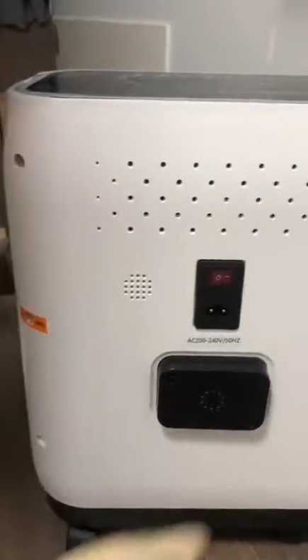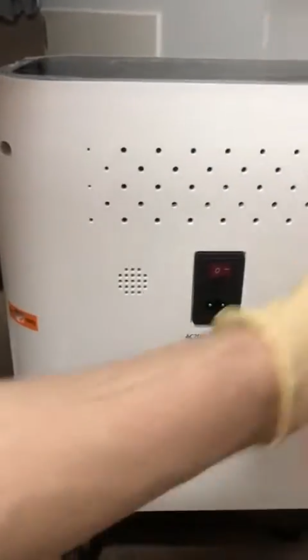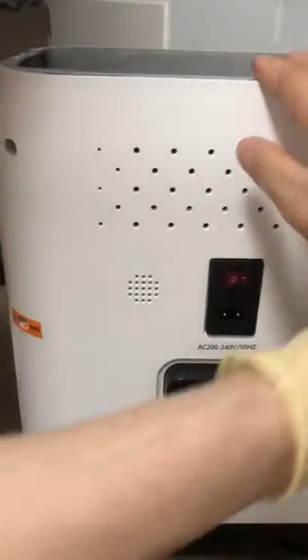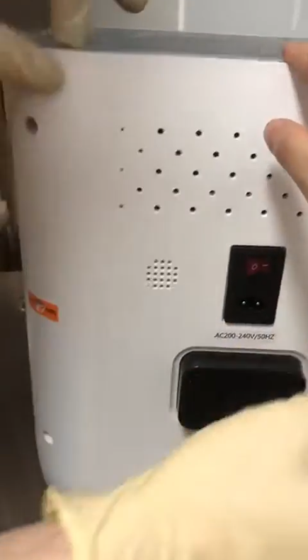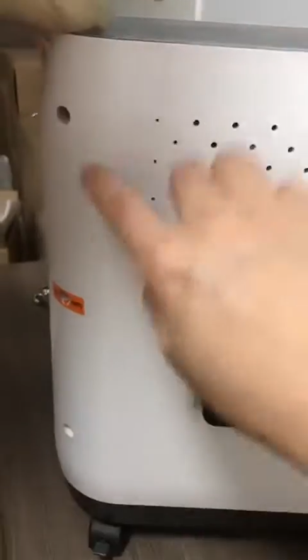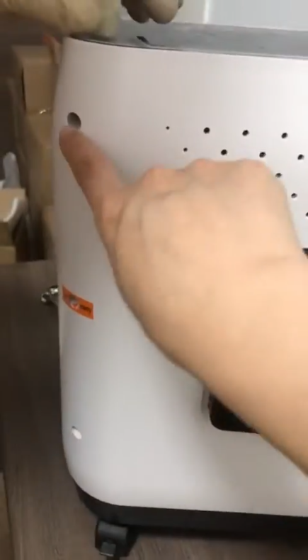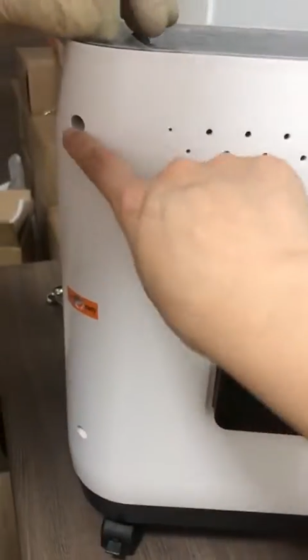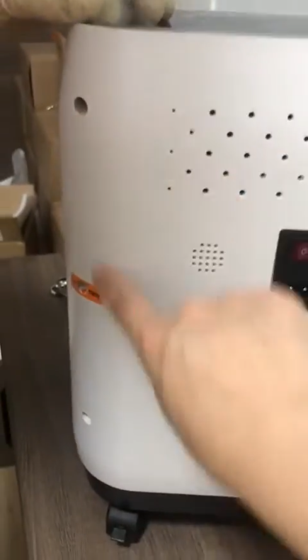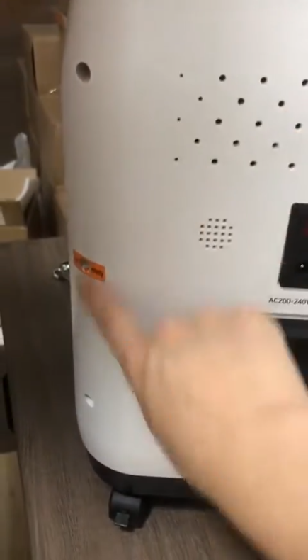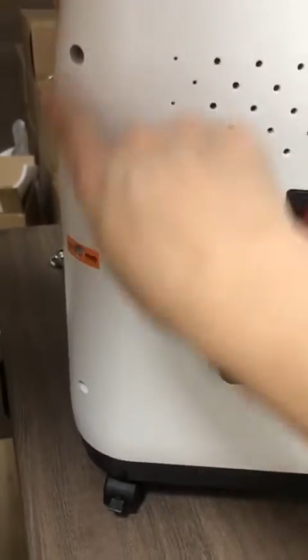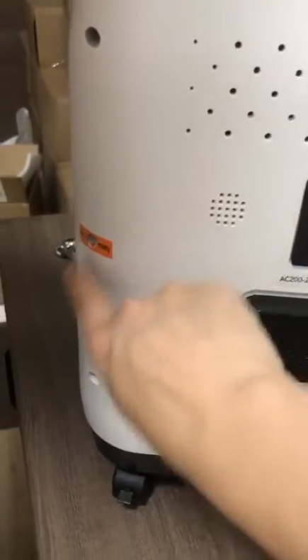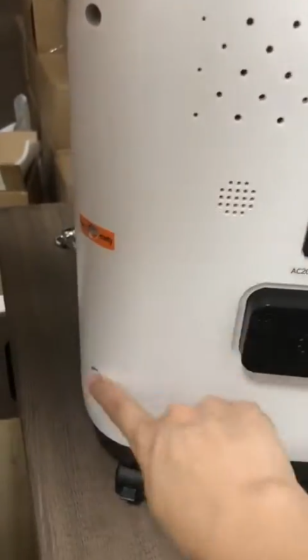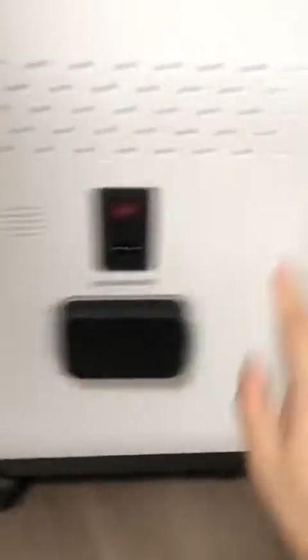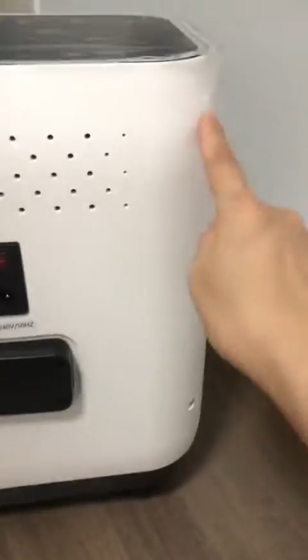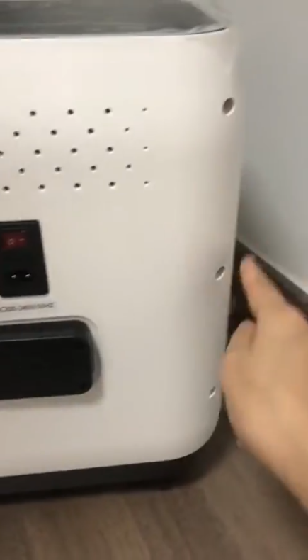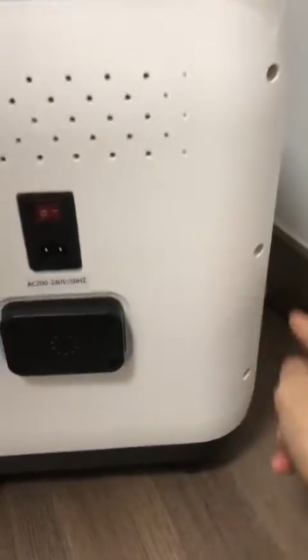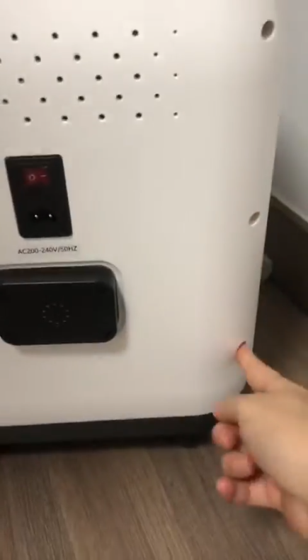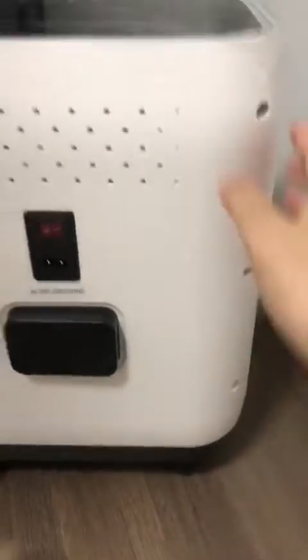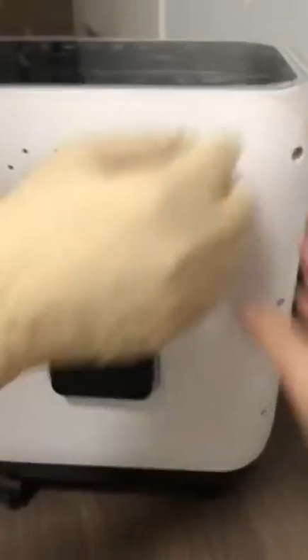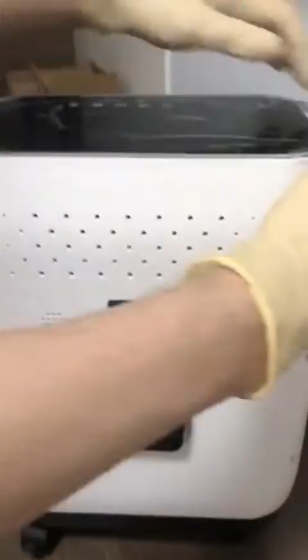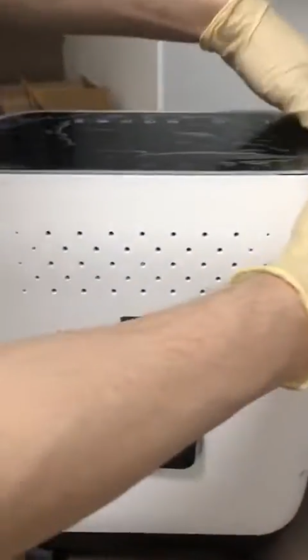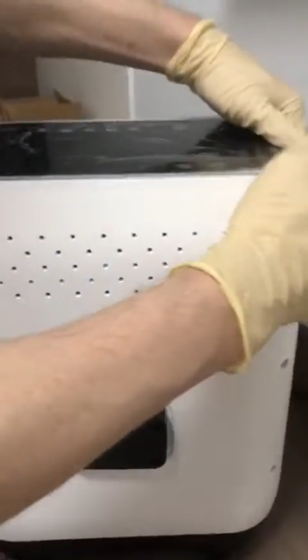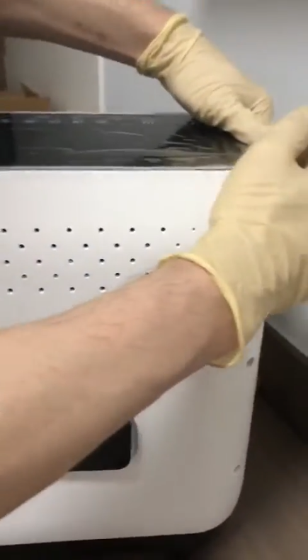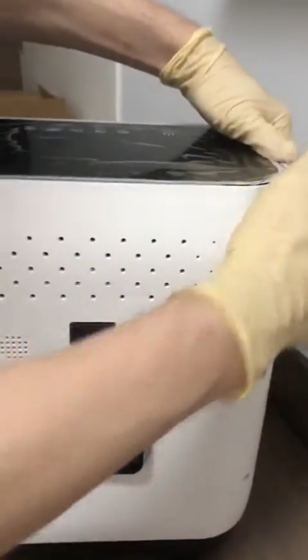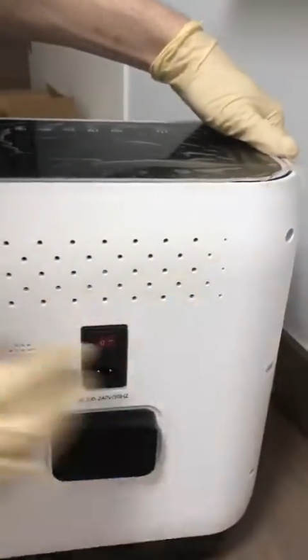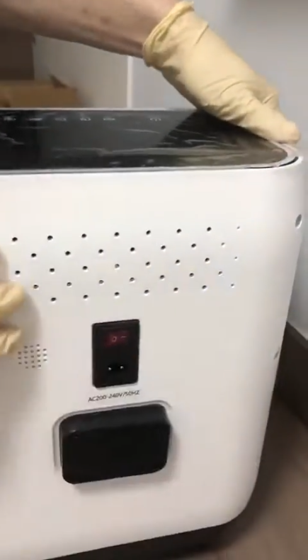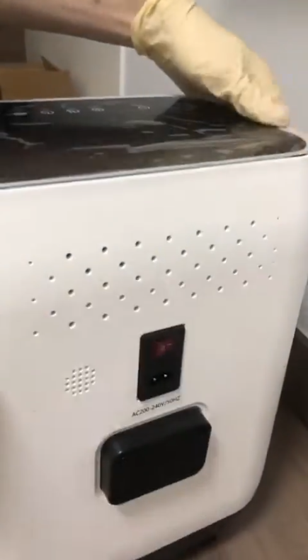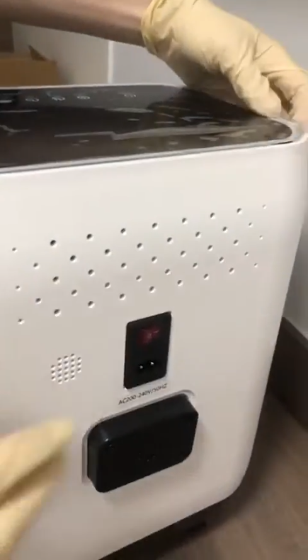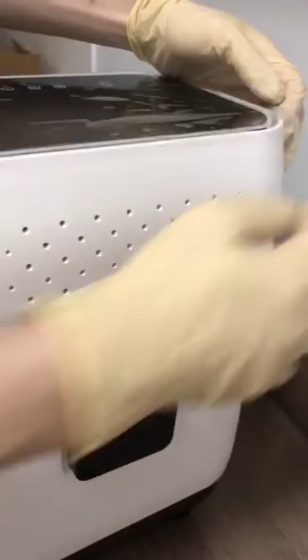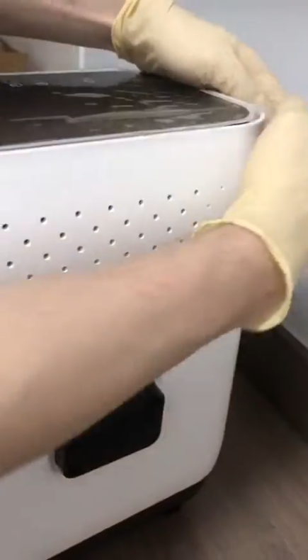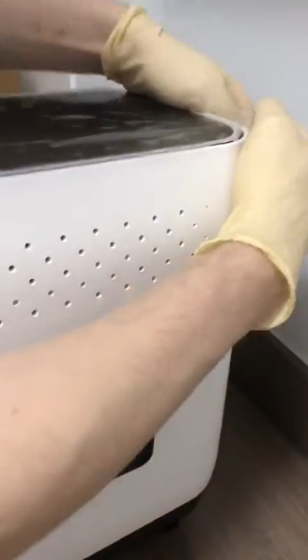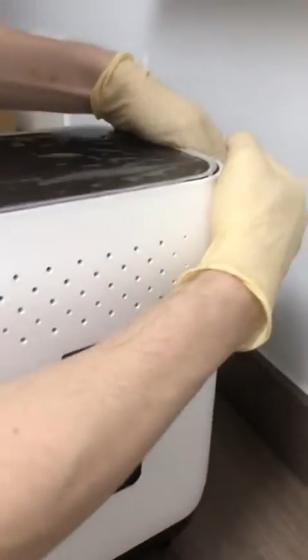Okay, there are six holes. One, two, three, four, five, six. Then you can open it.